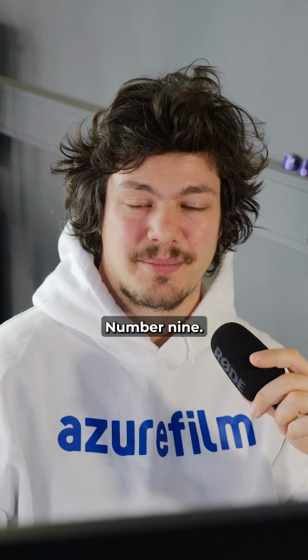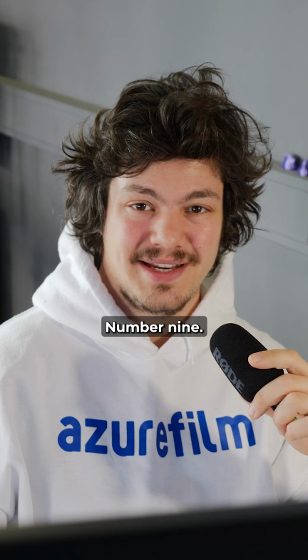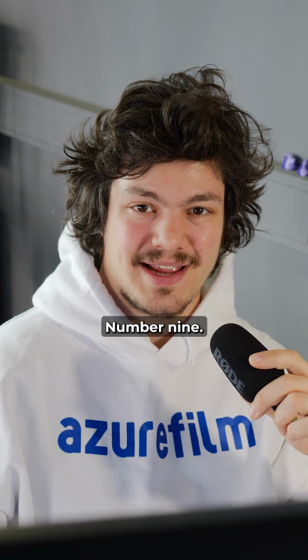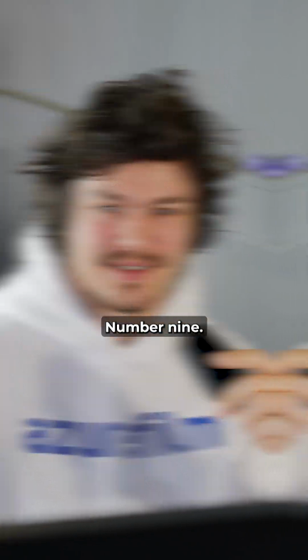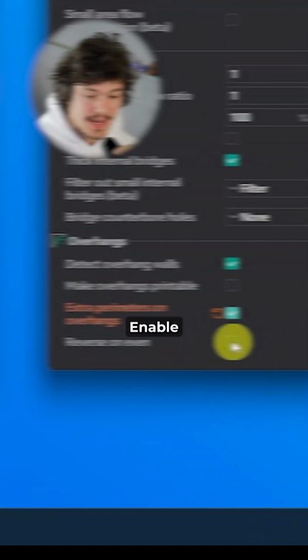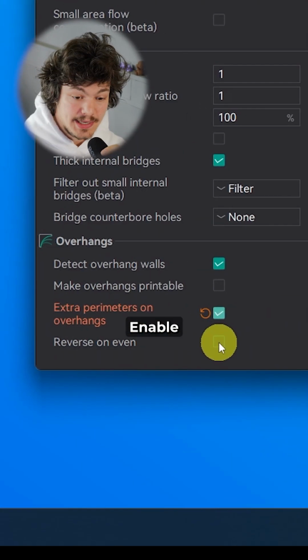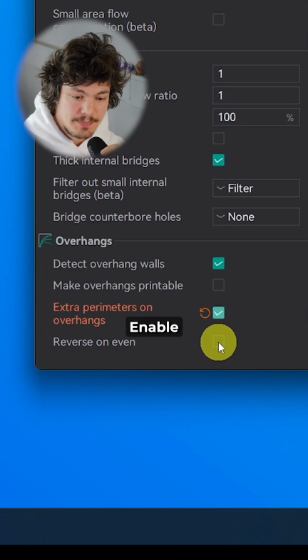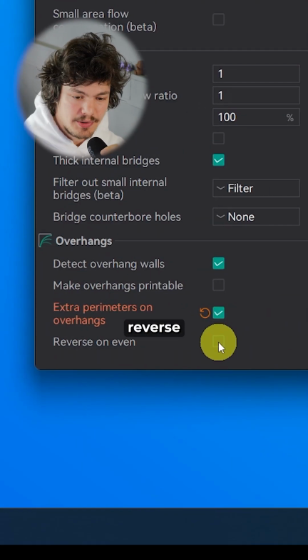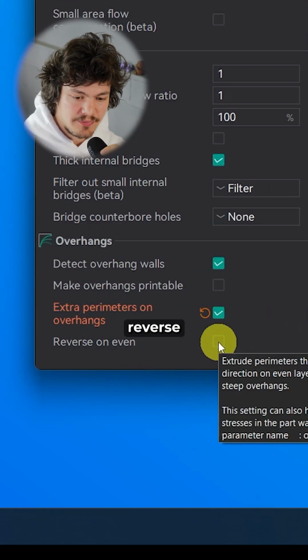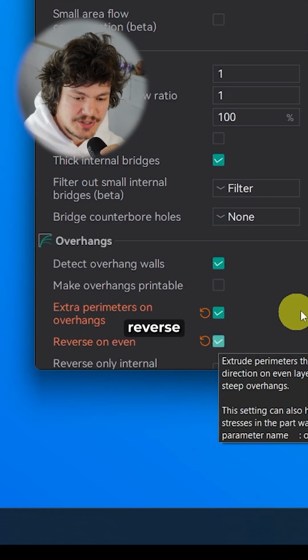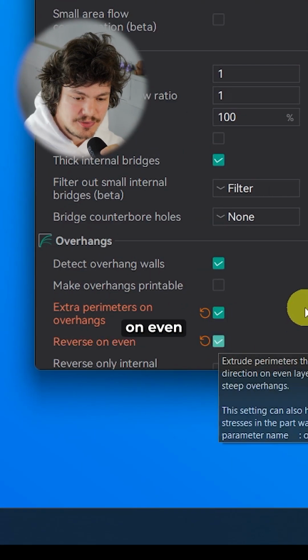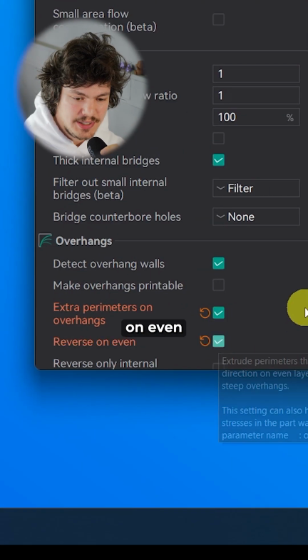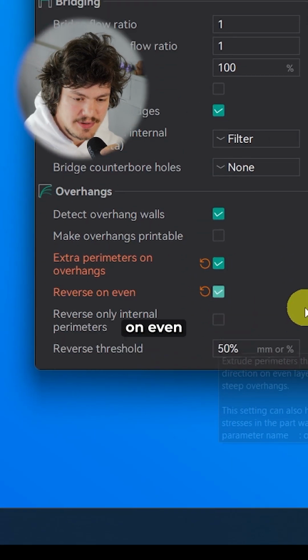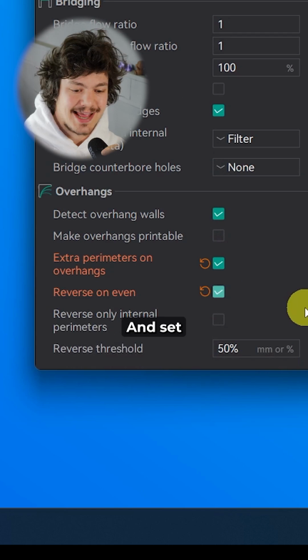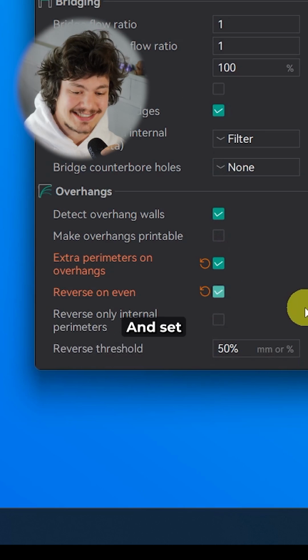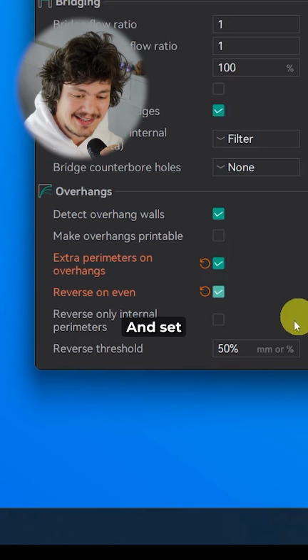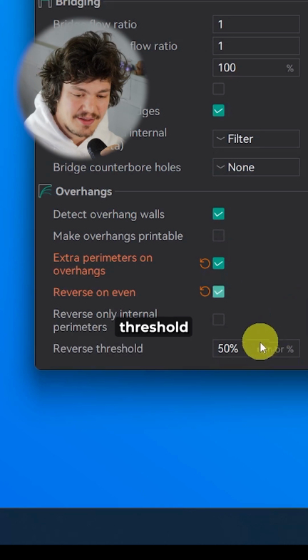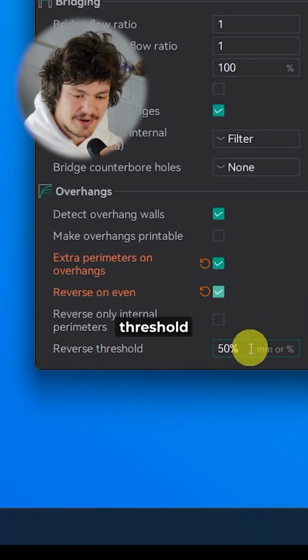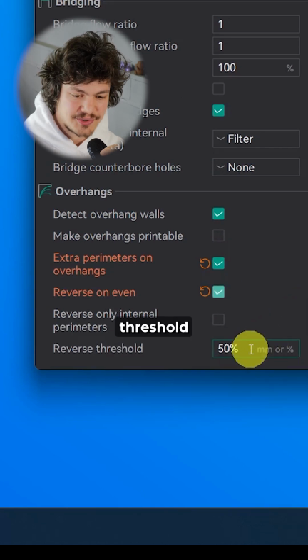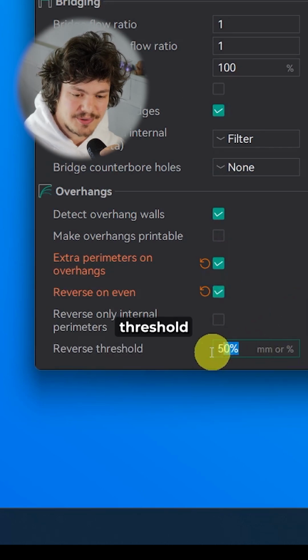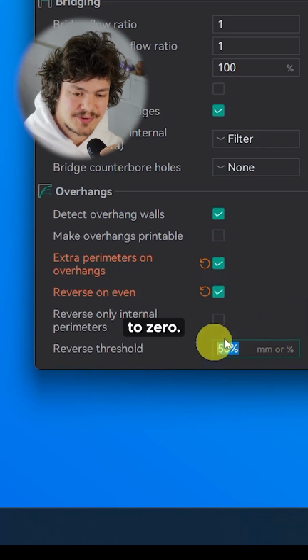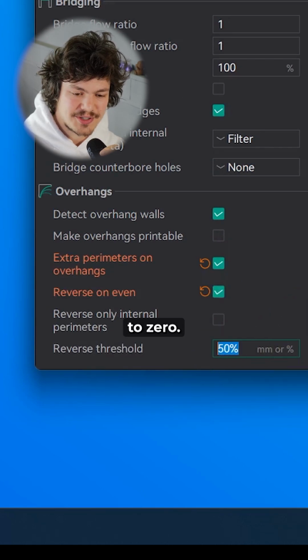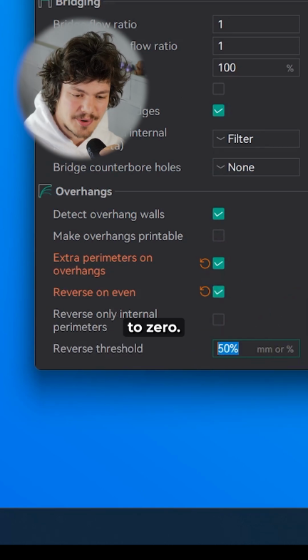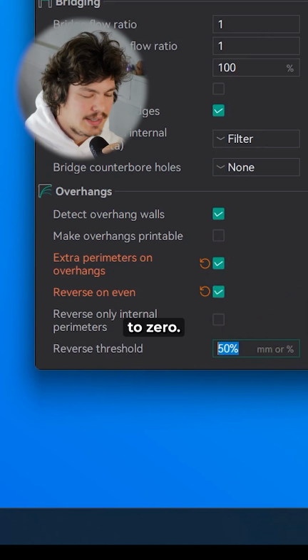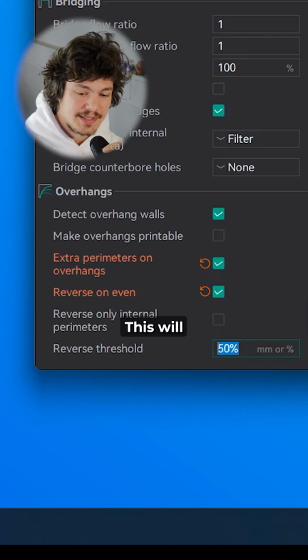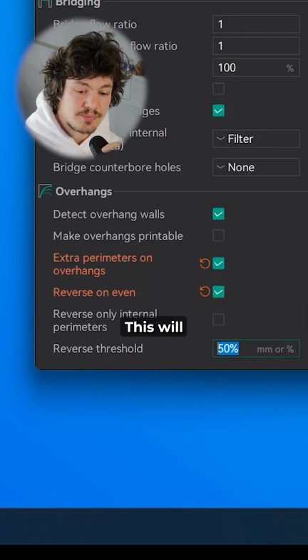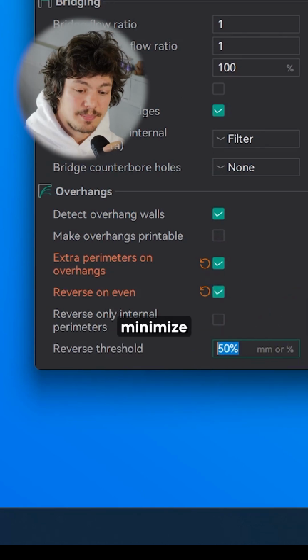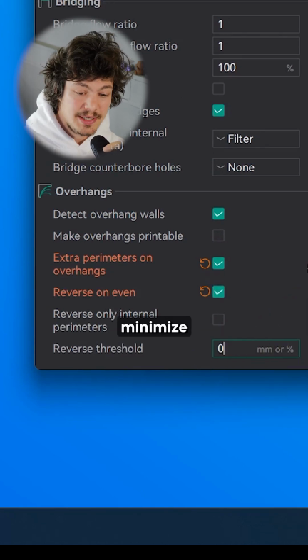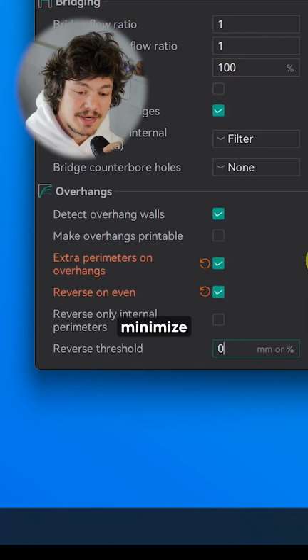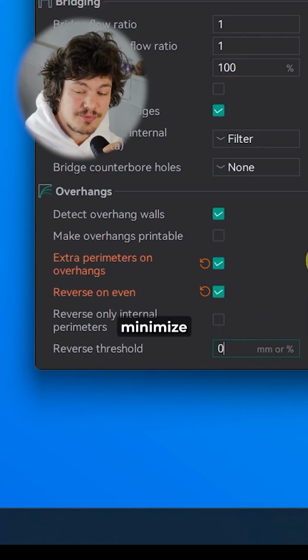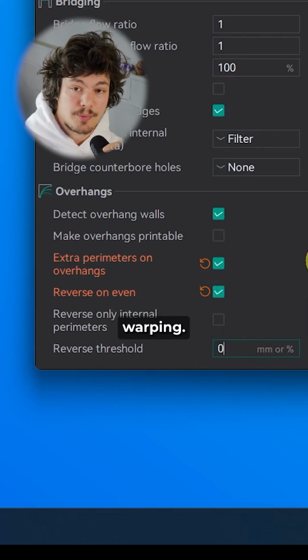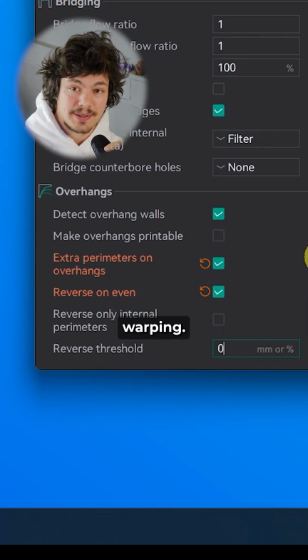Number 9: Enable reverse on even and set the threshold to 0. This will minimize warping.